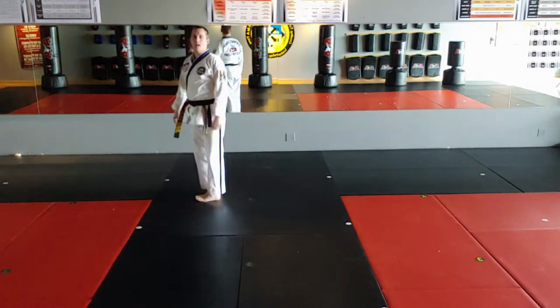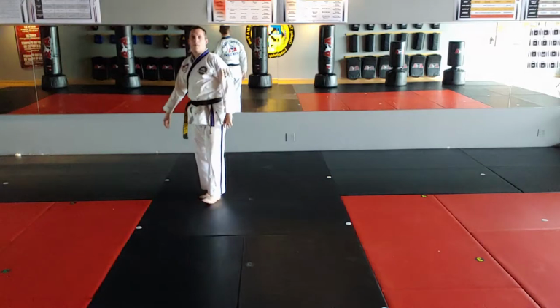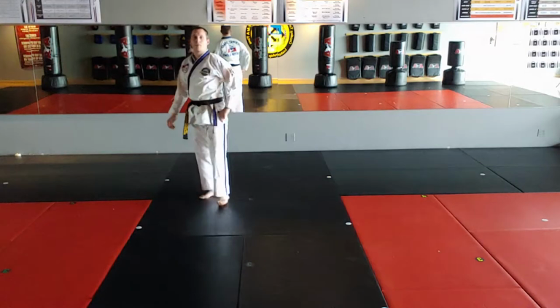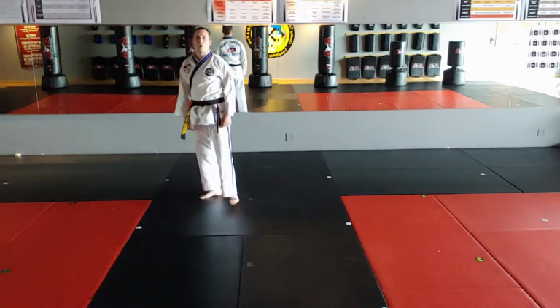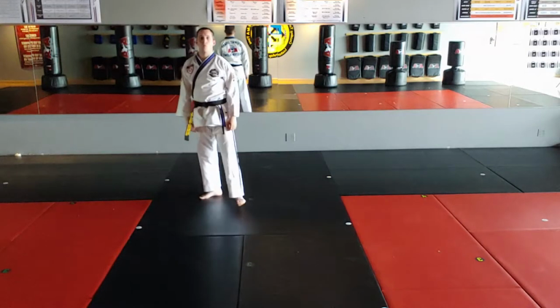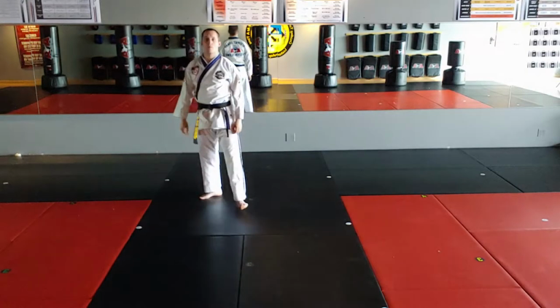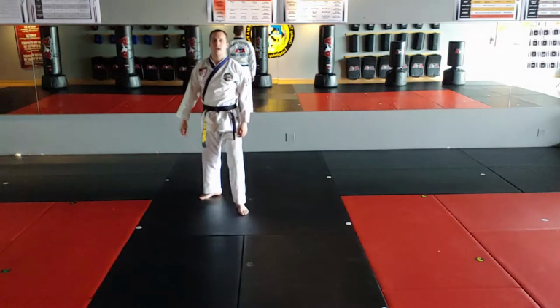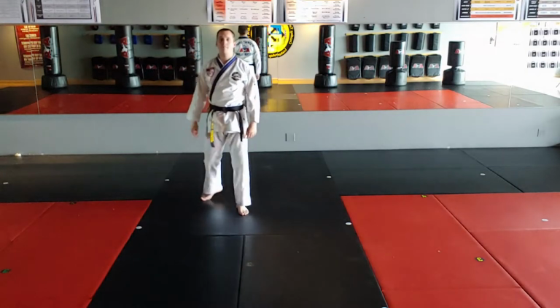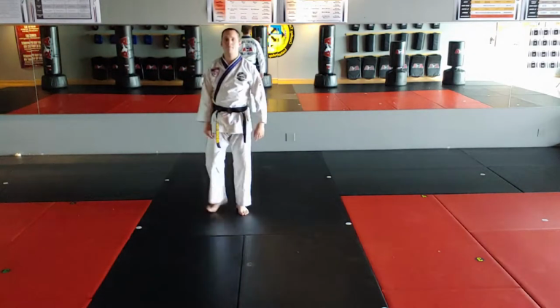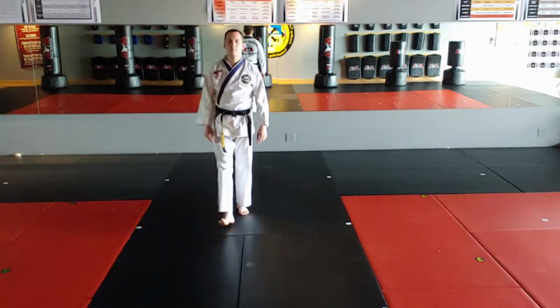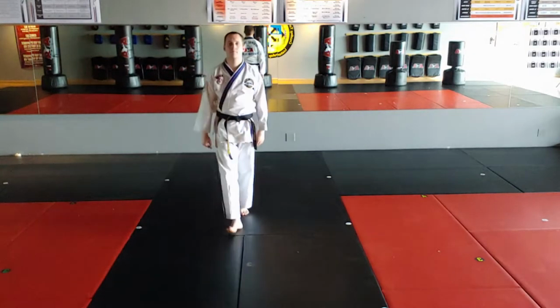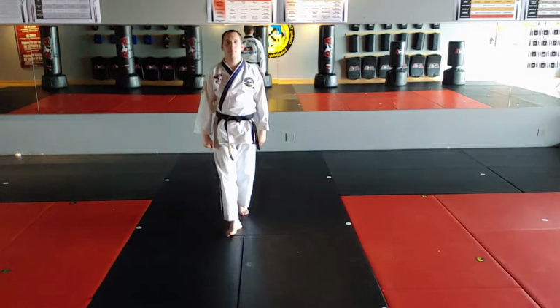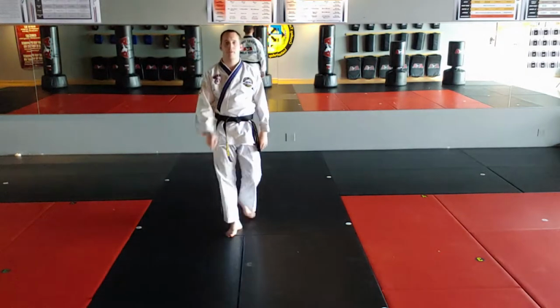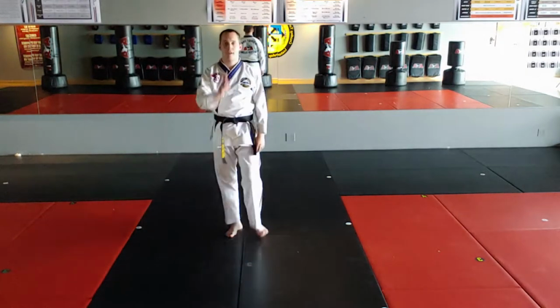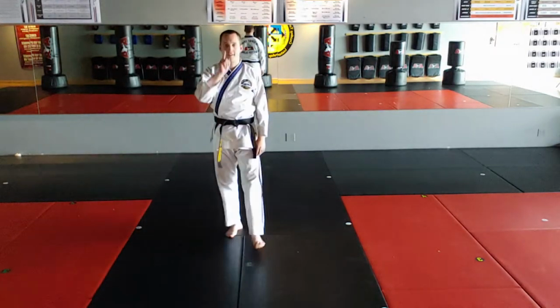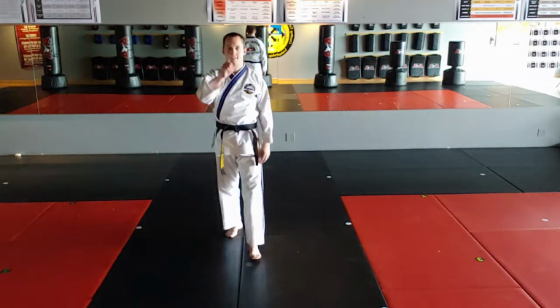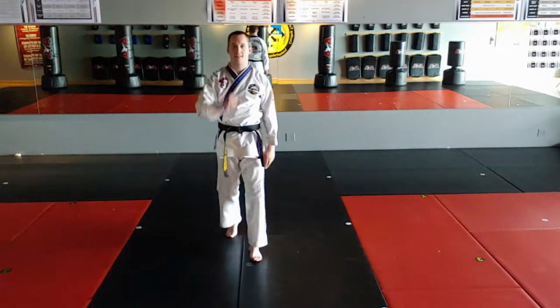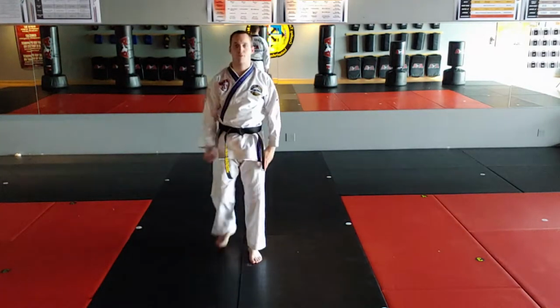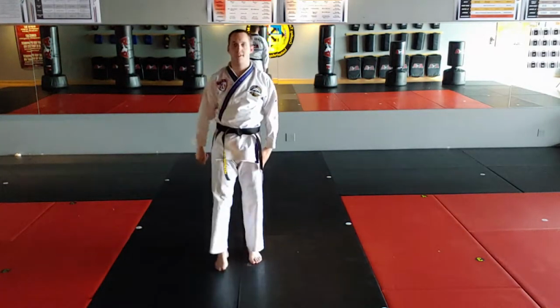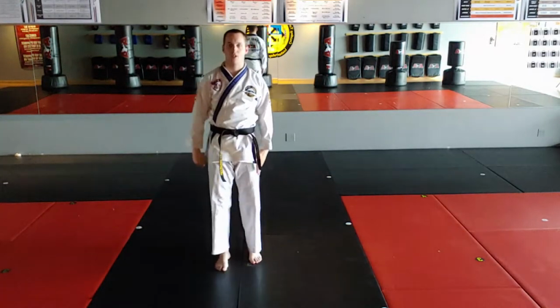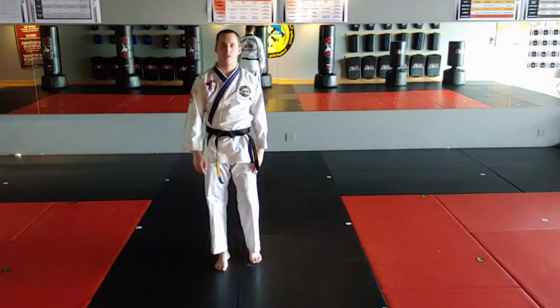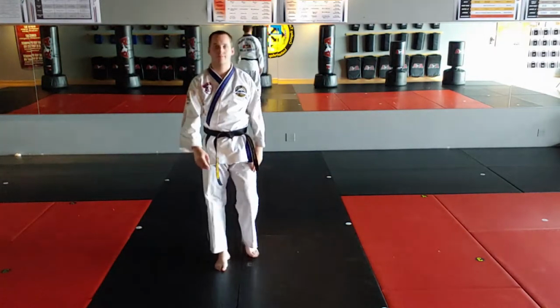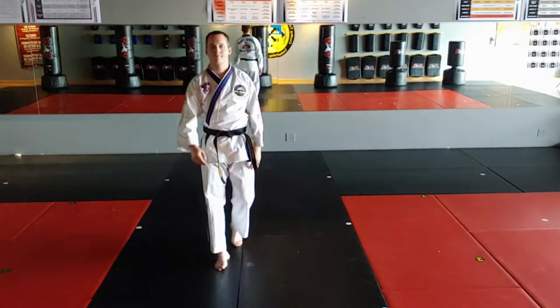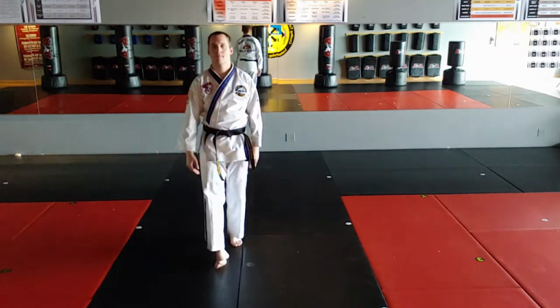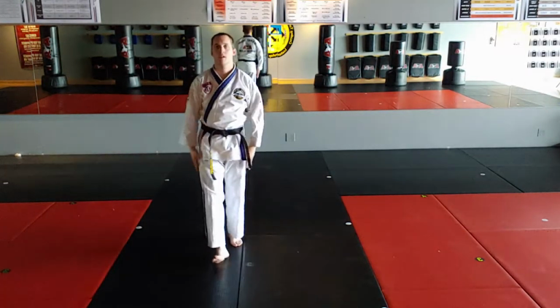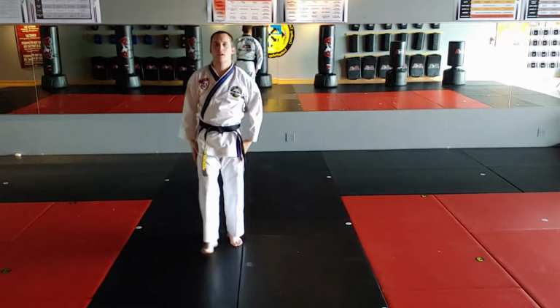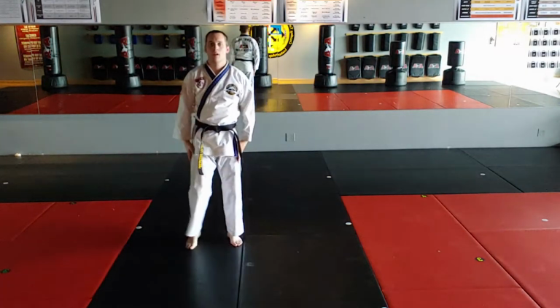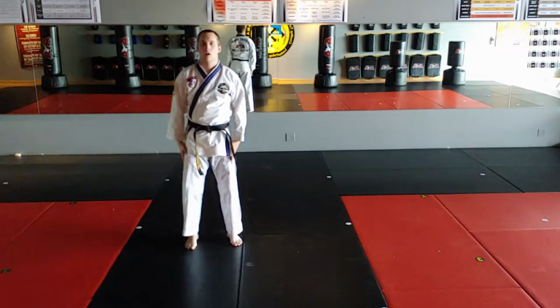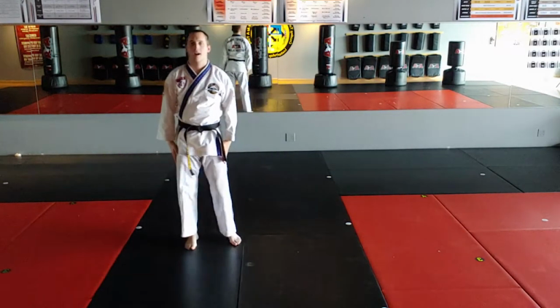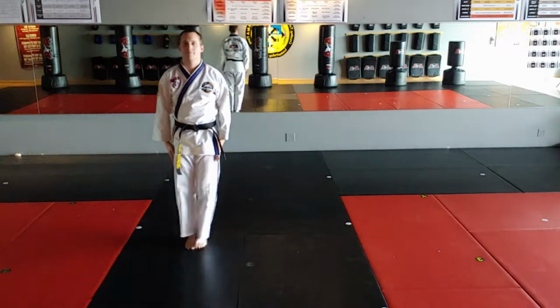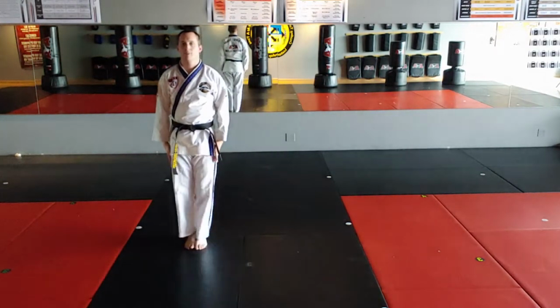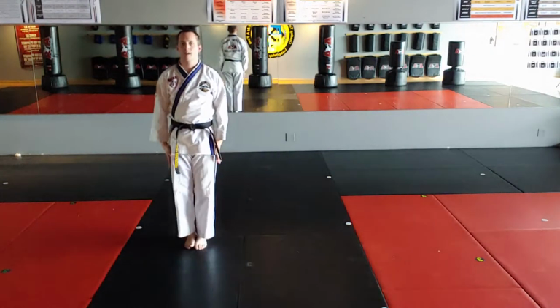I'm going to show you one more time, but I'm going to face this way as a mirror. All right, ready?